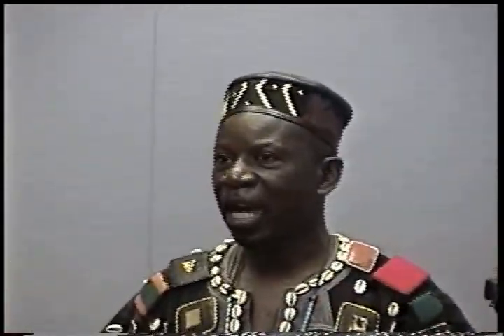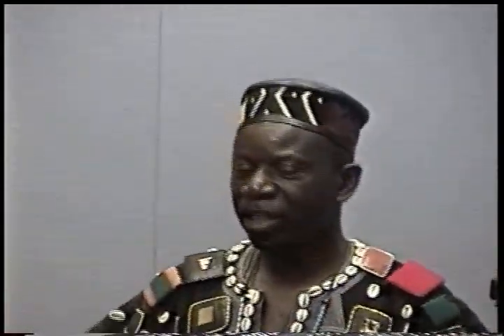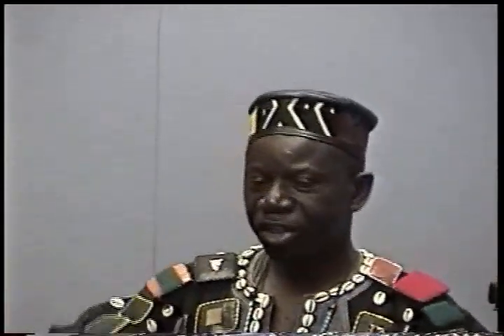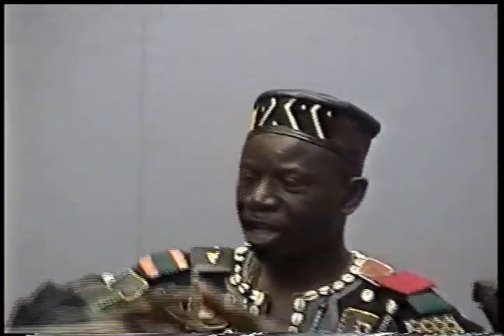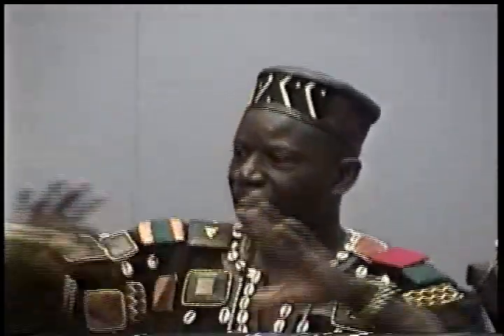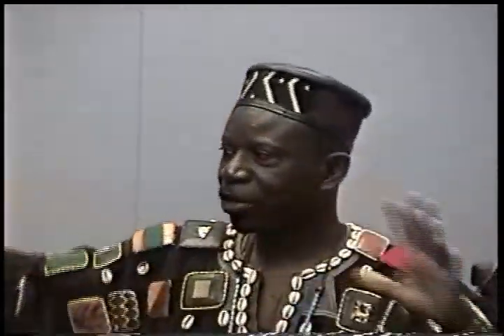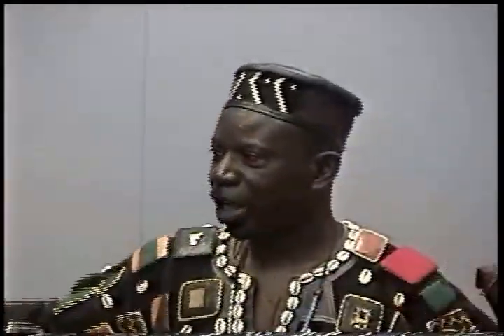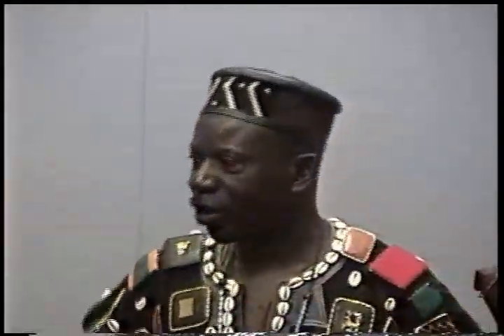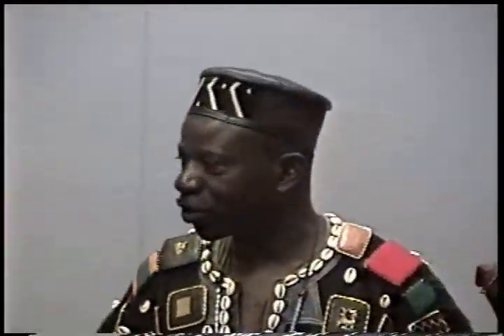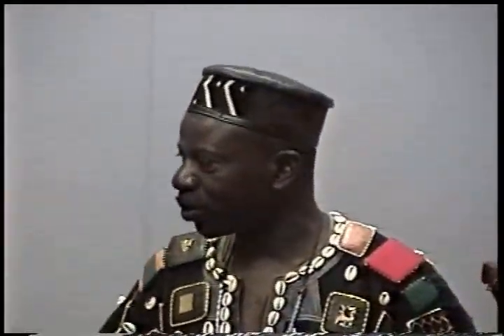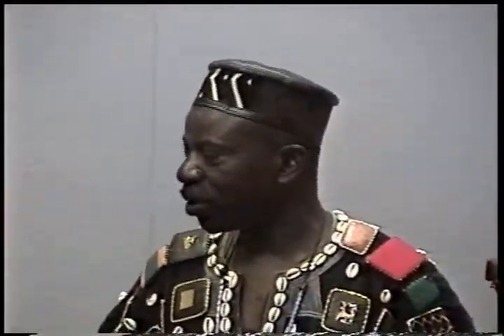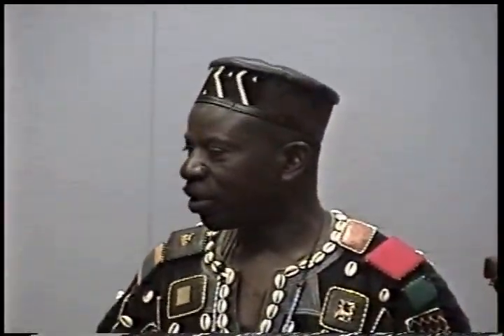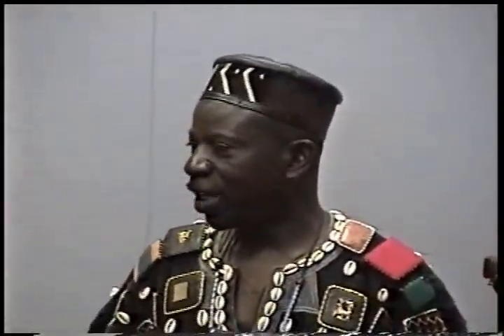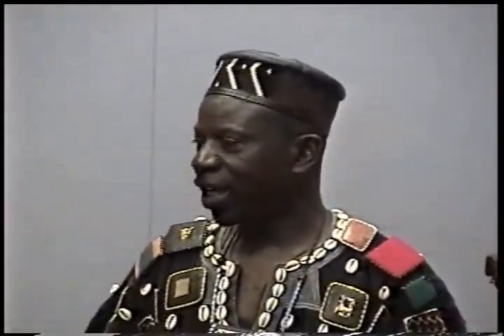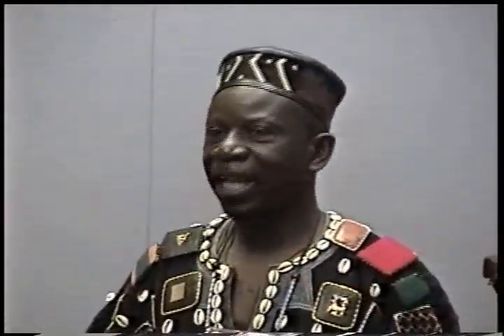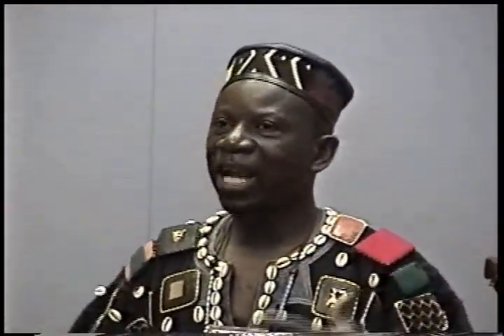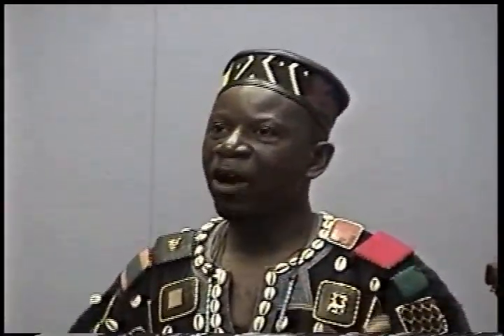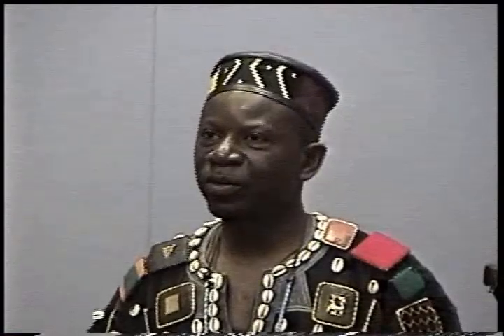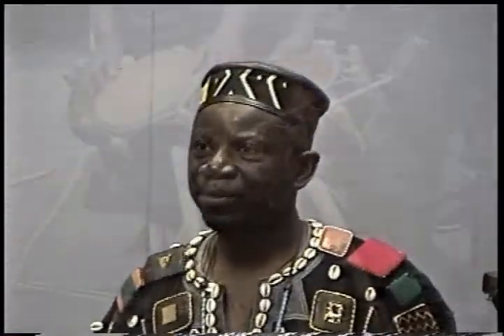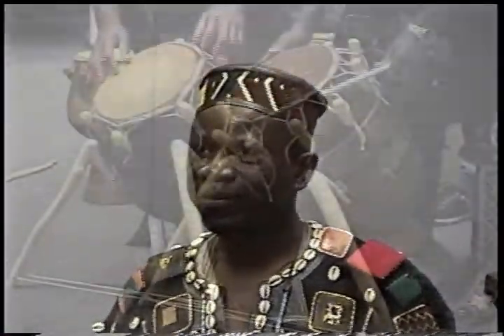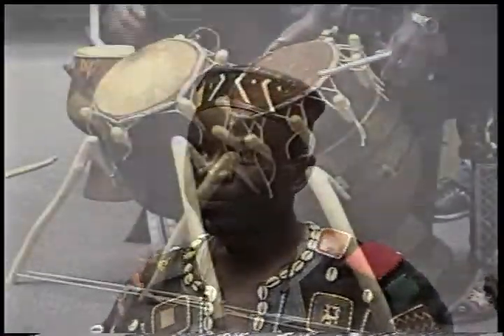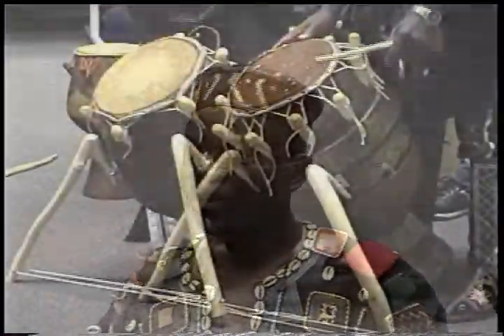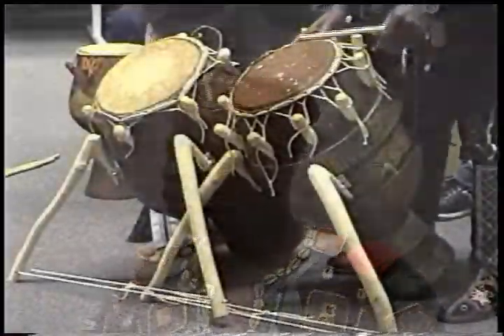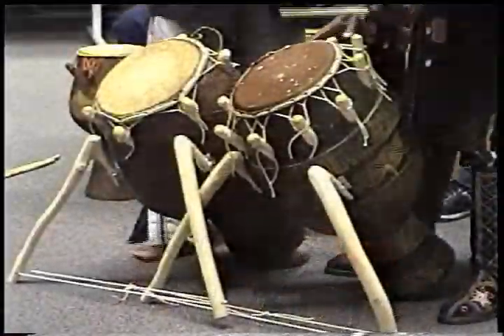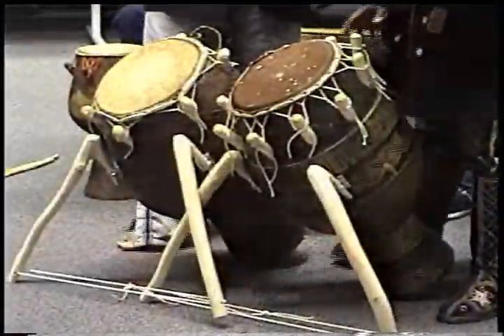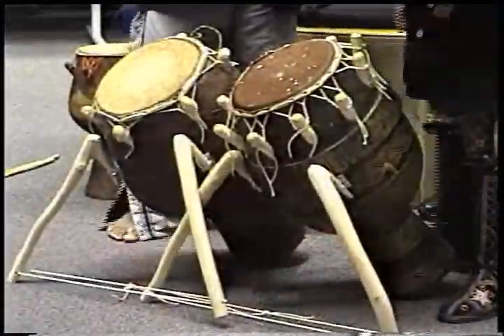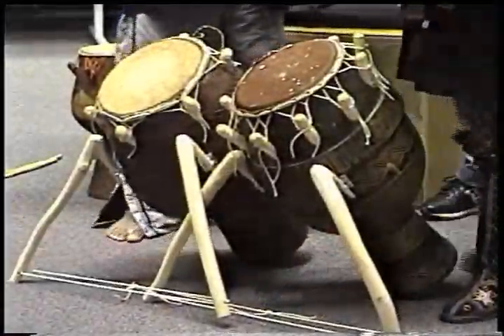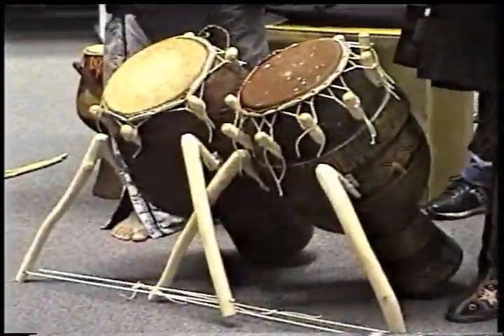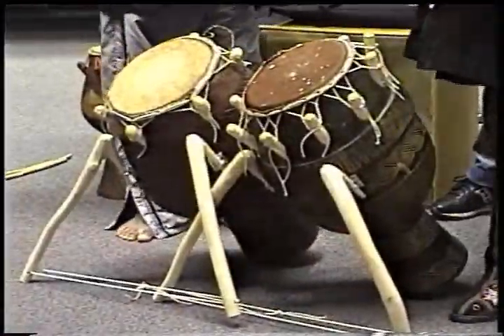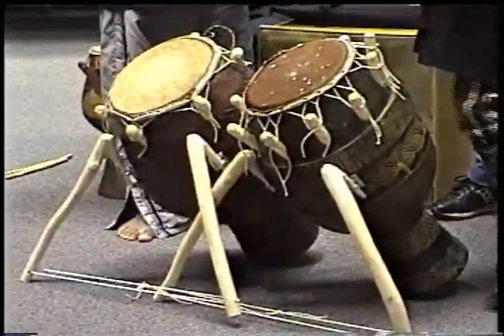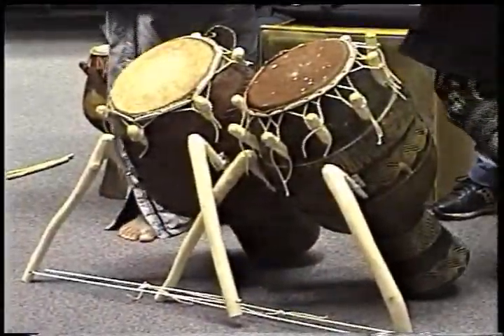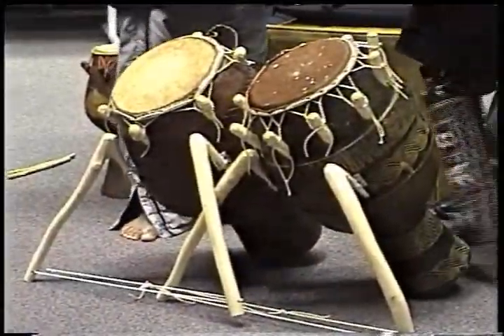And then the shape outside also counts. So you can see this drum is round.